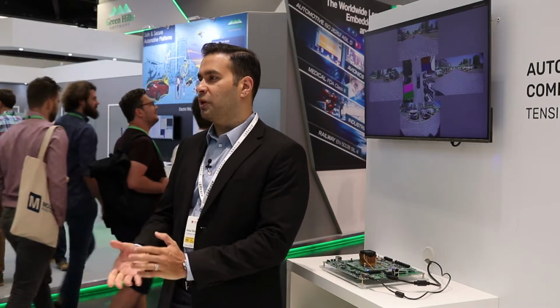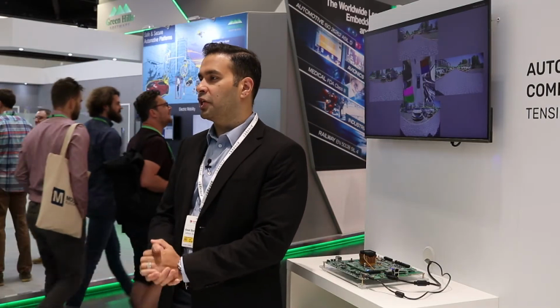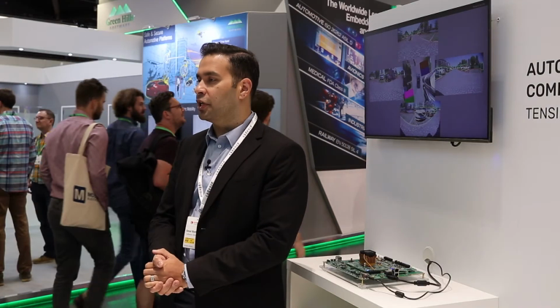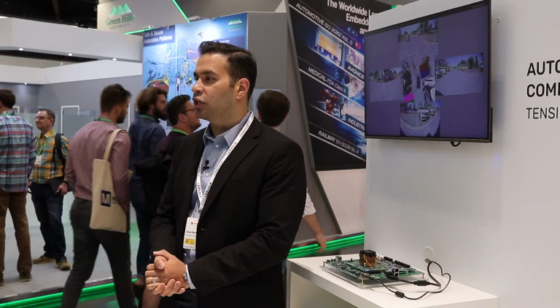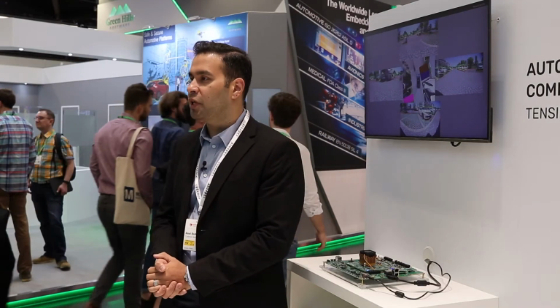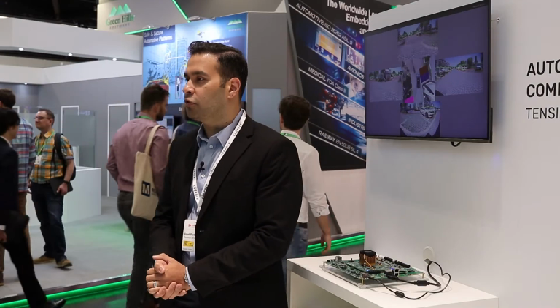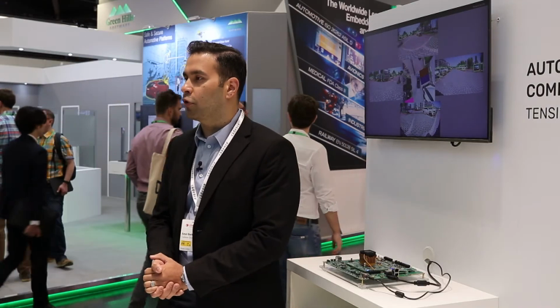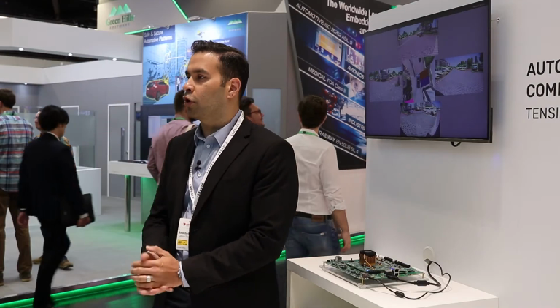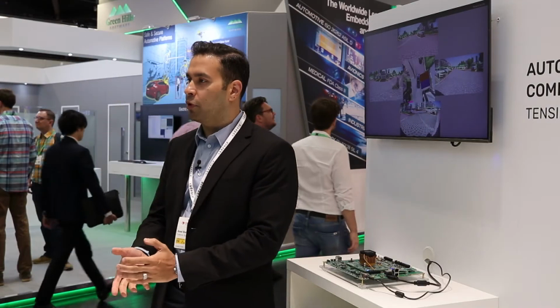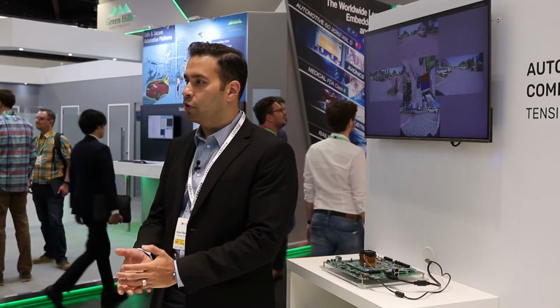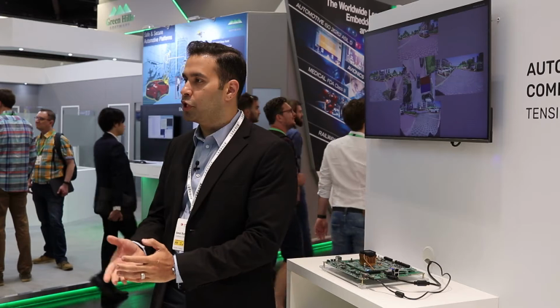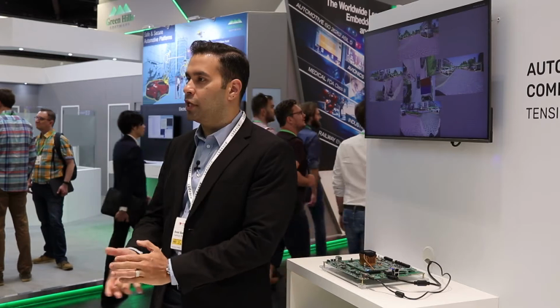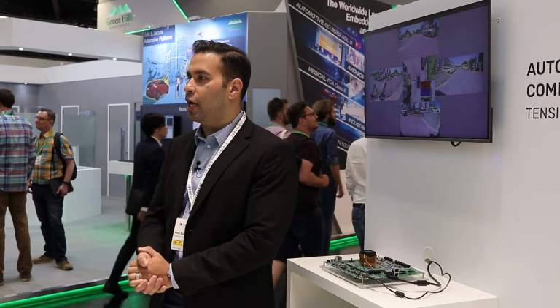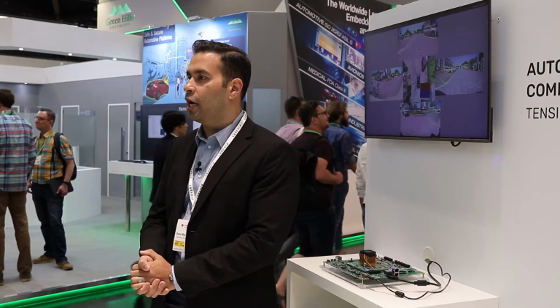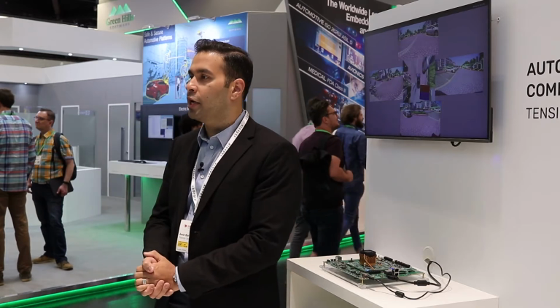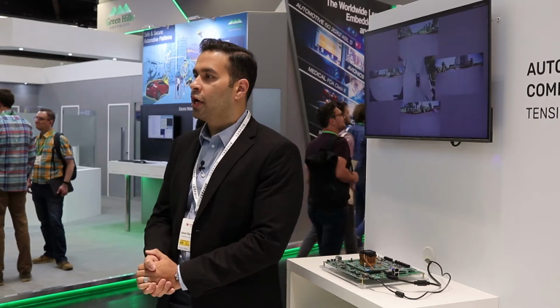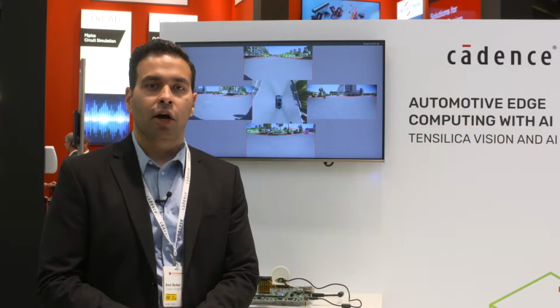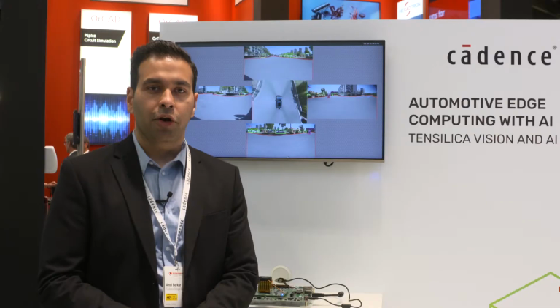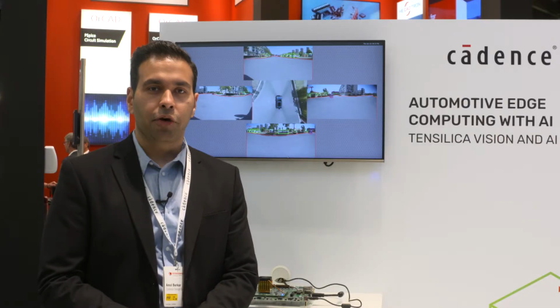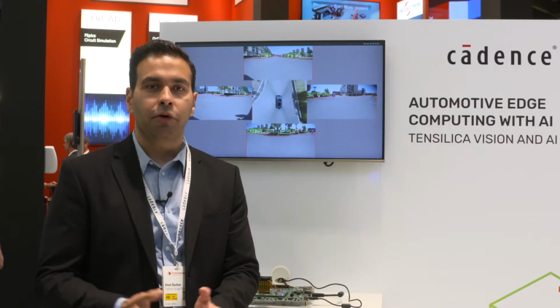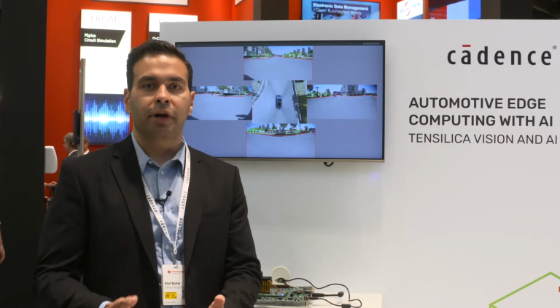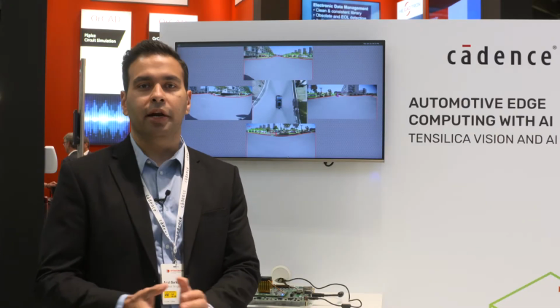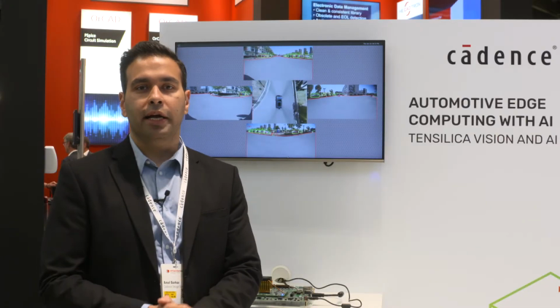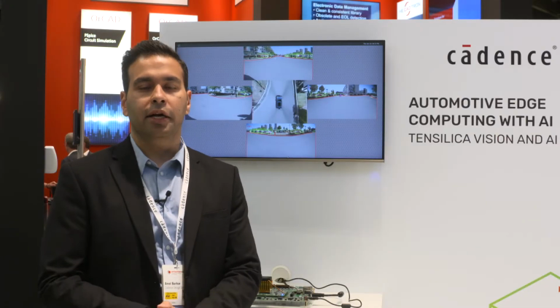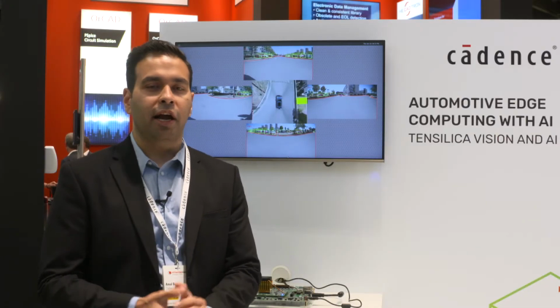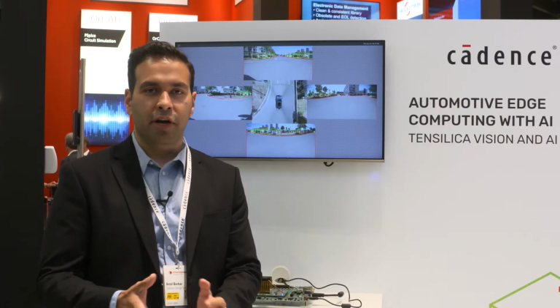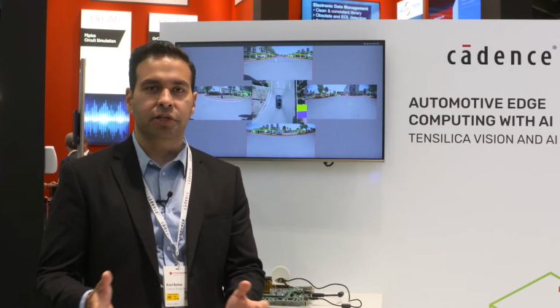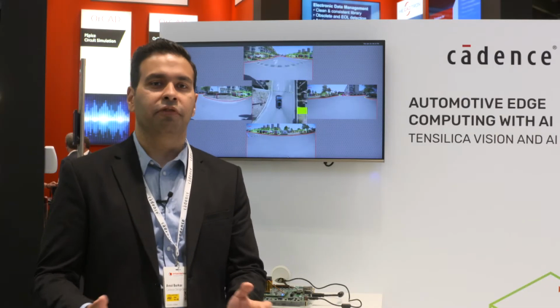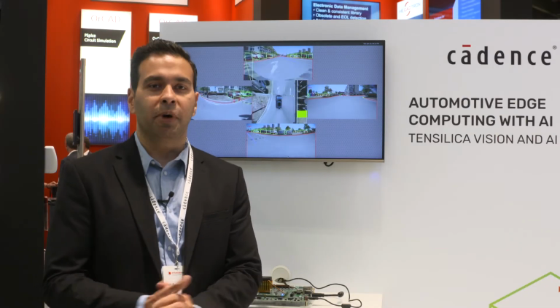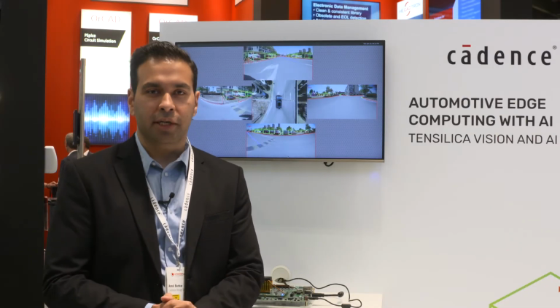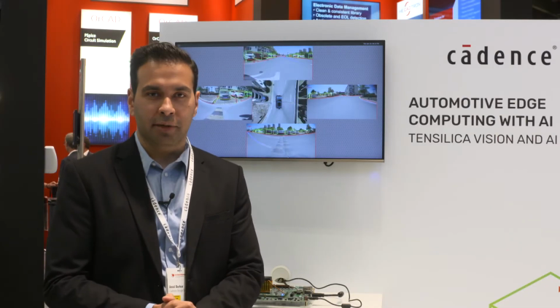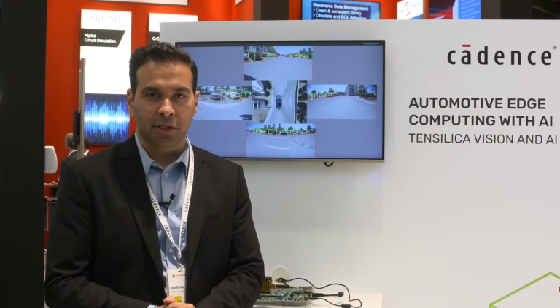We specialize in DSPs for computer vision, AI, audio, radar, lidar, and various different market segments.